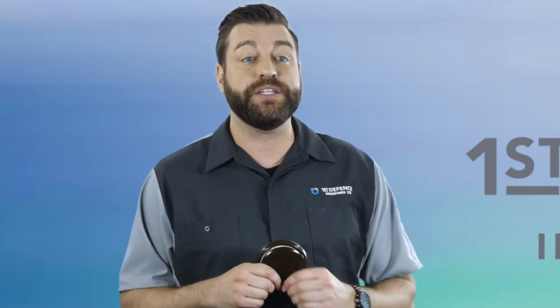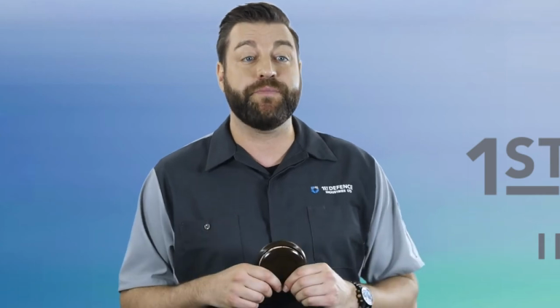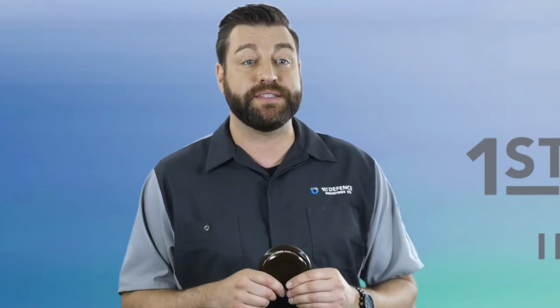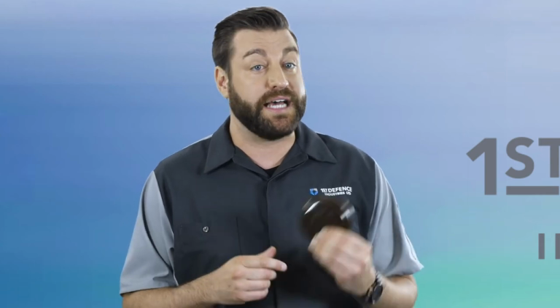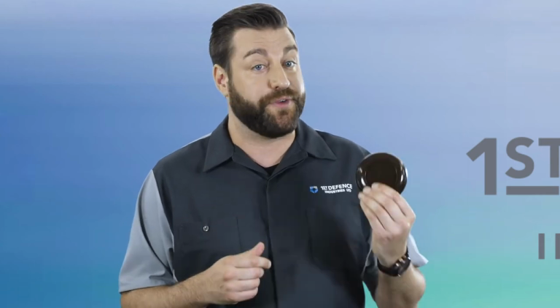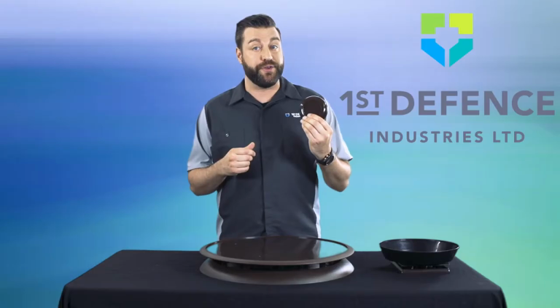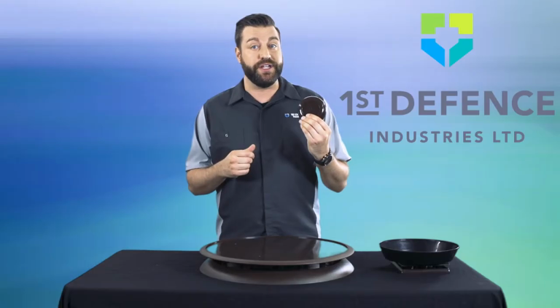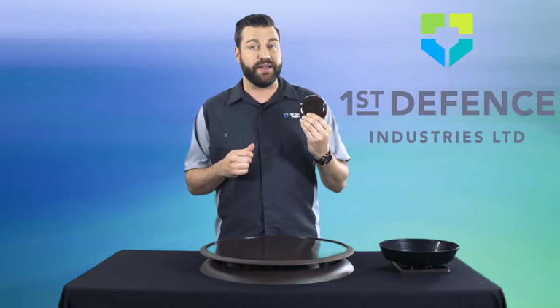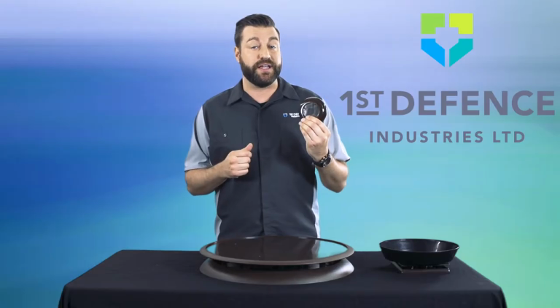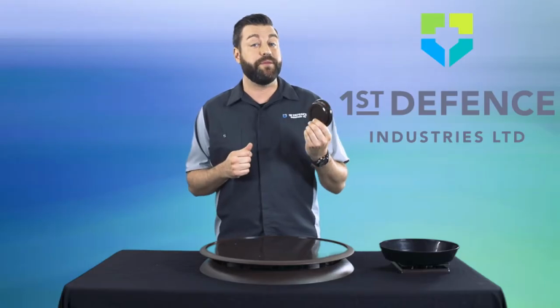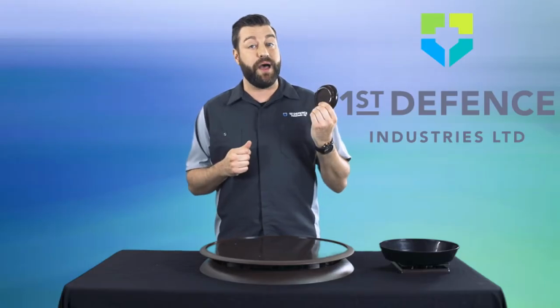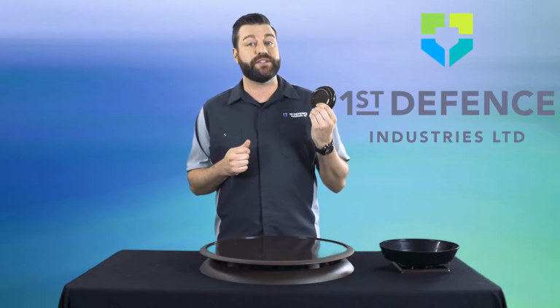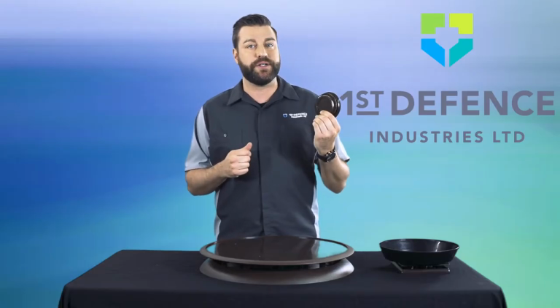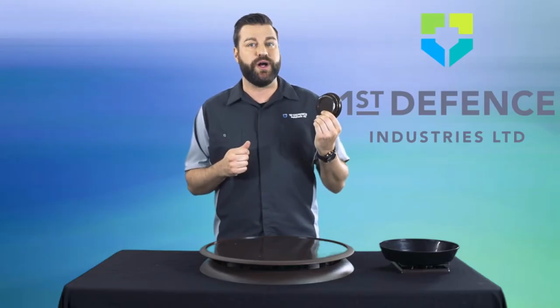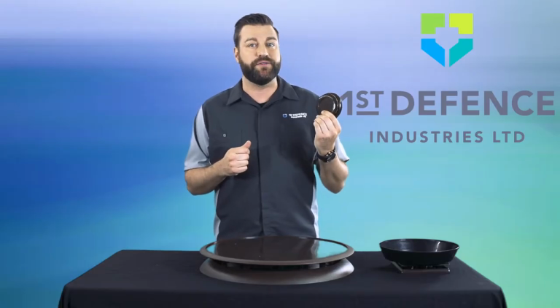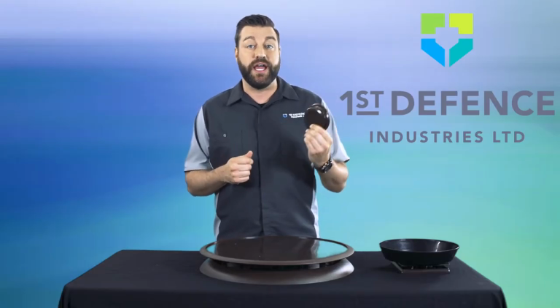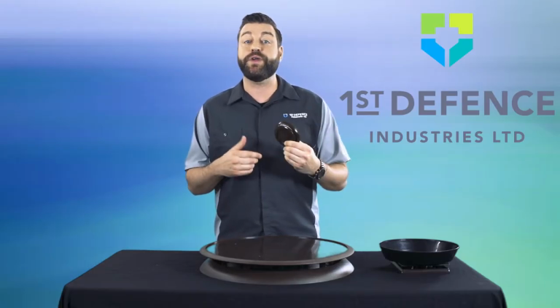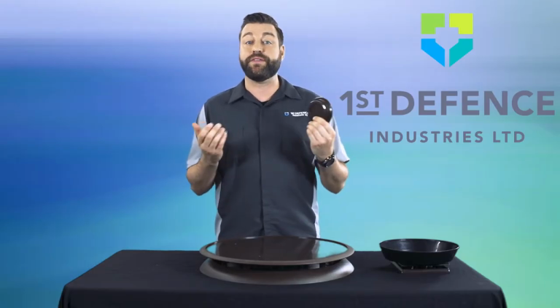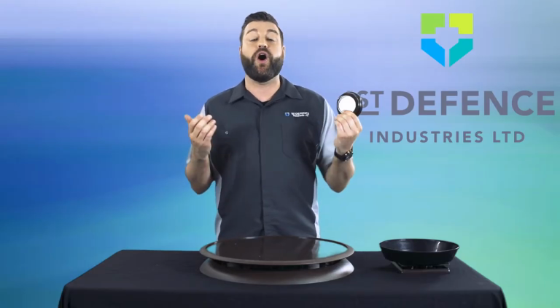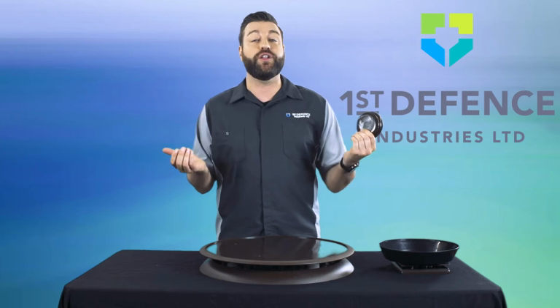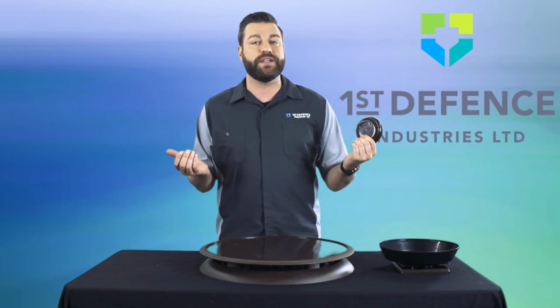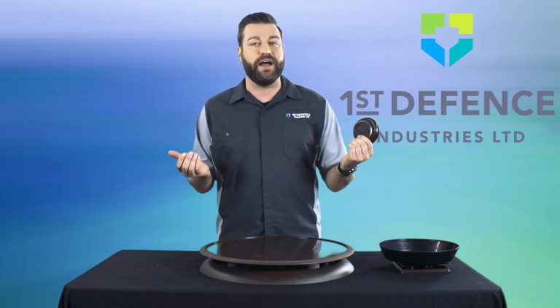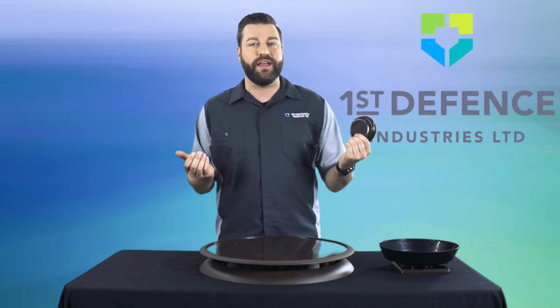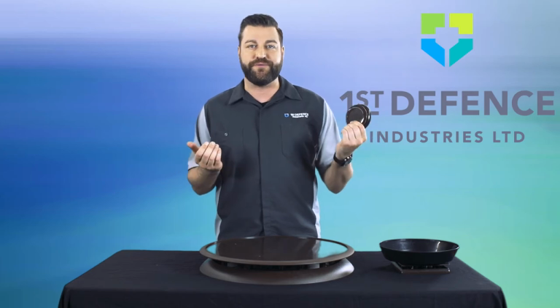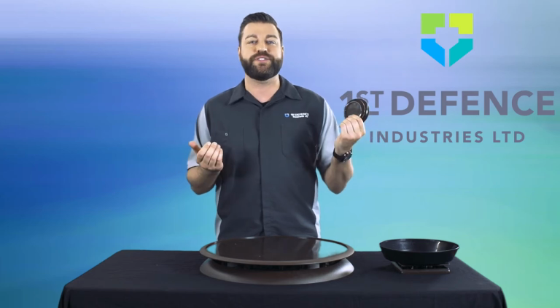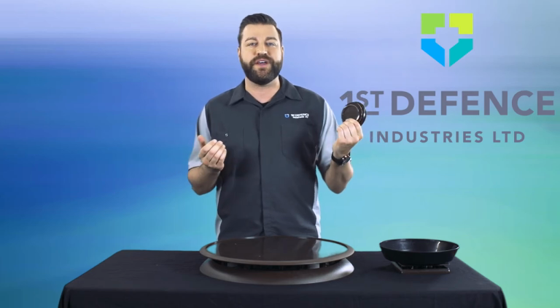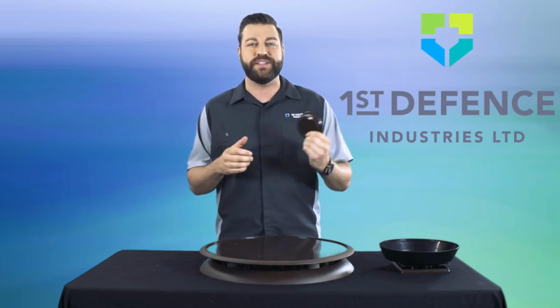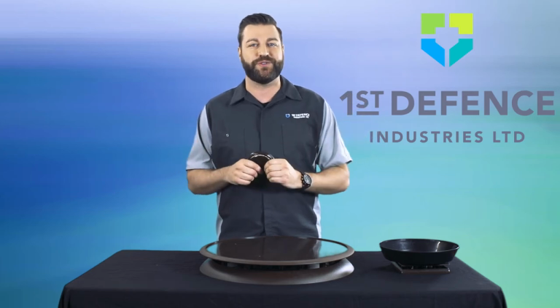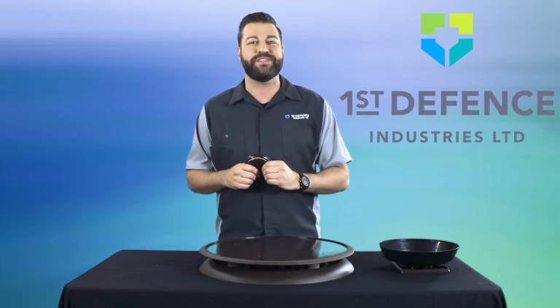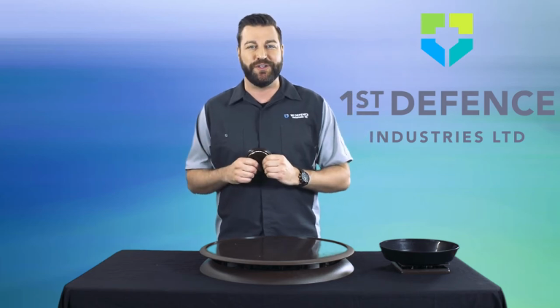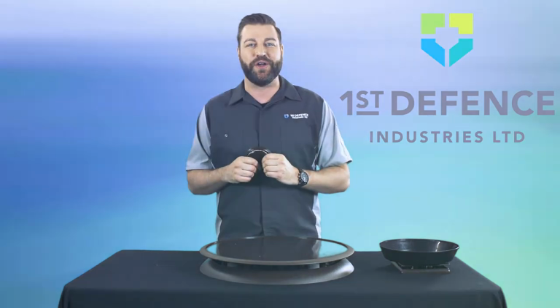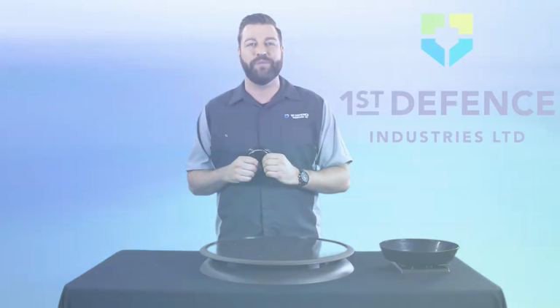Replacement pads last for 30 days and come in packages of 12, and you can get them all online at firstoffenseindustries.com.